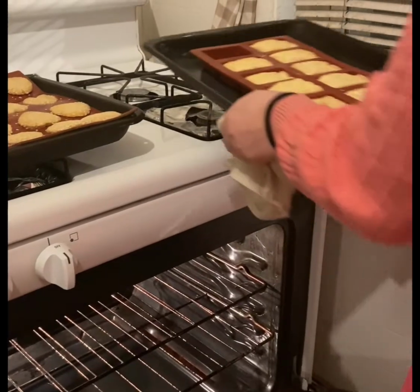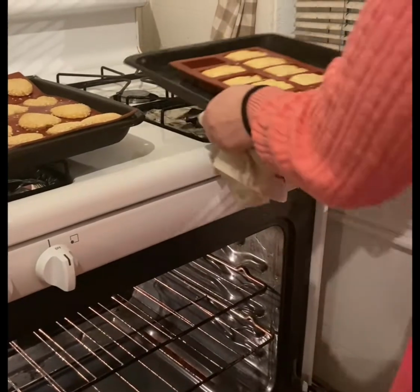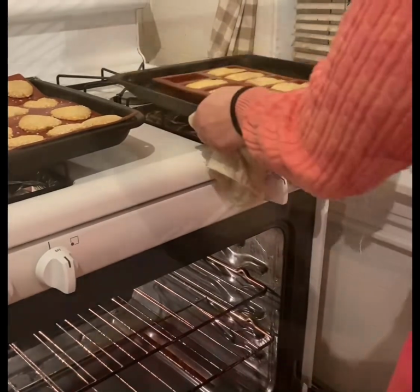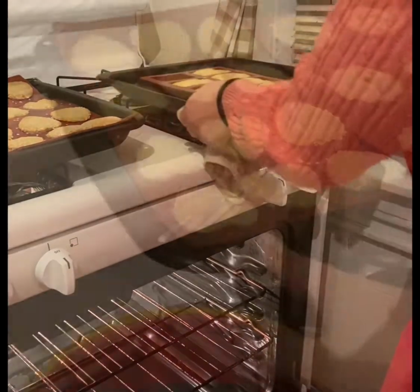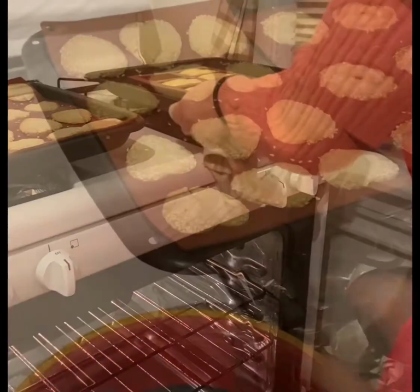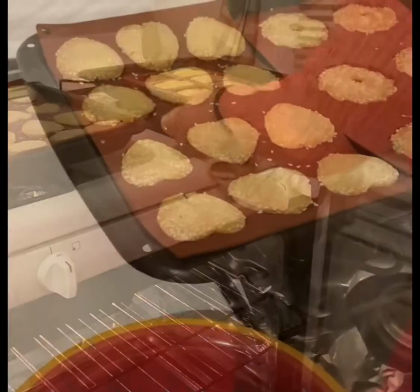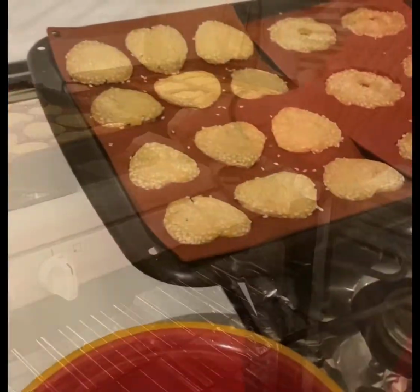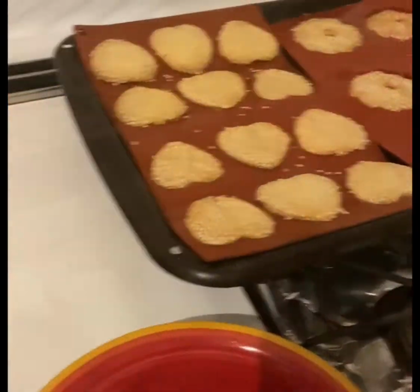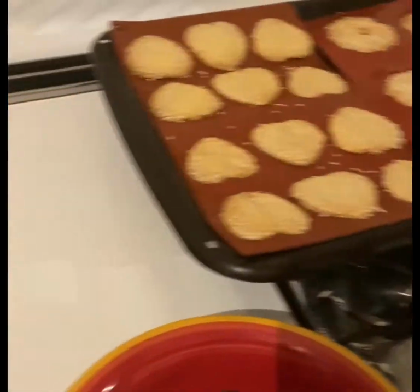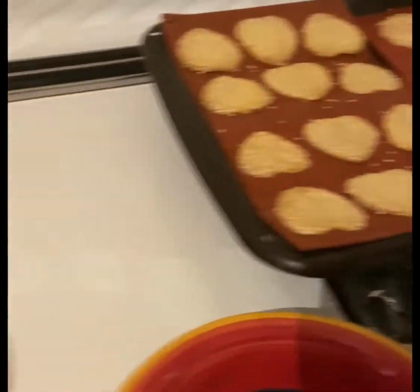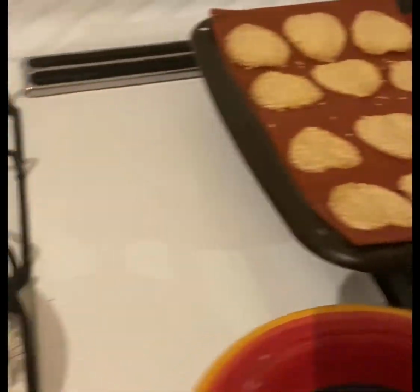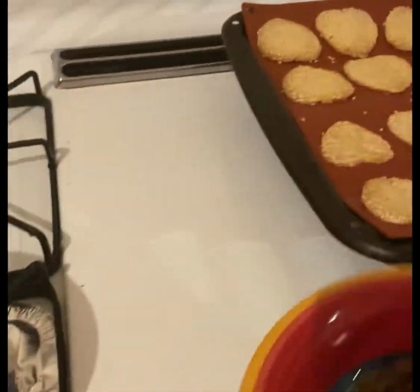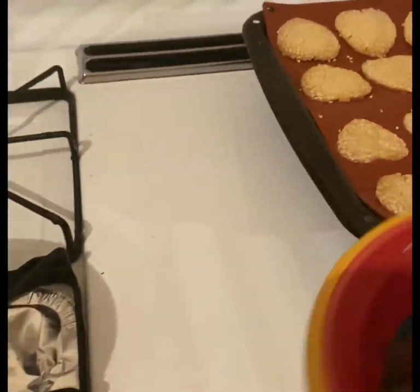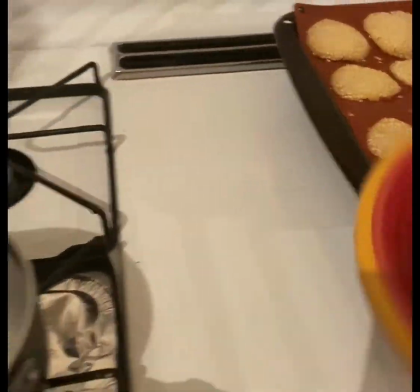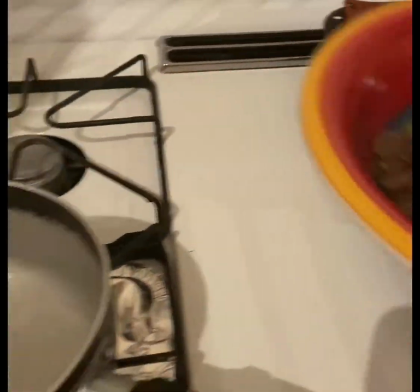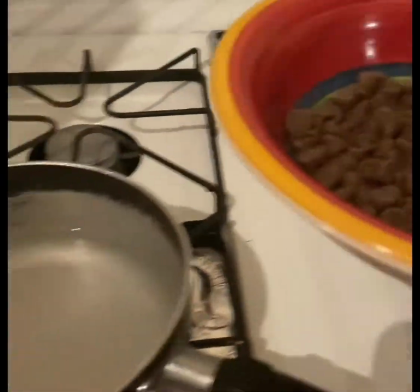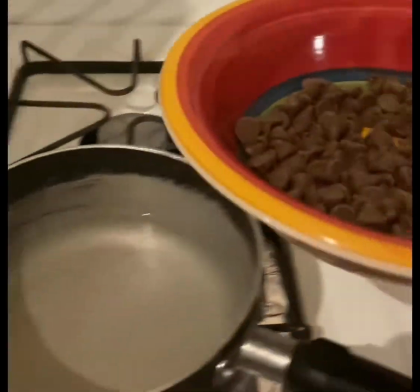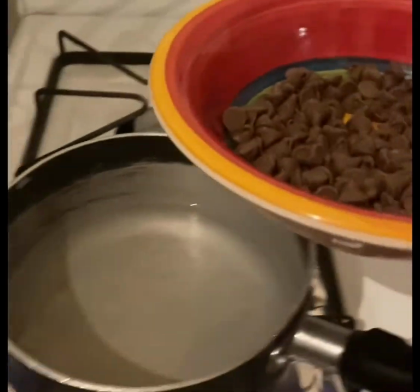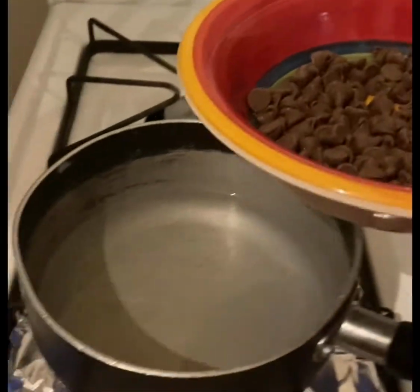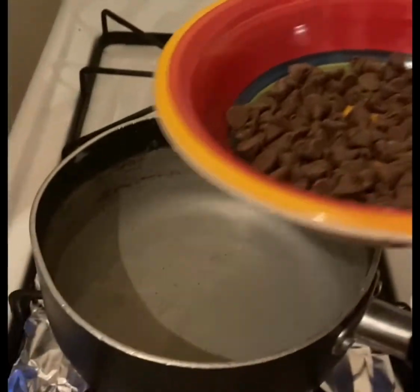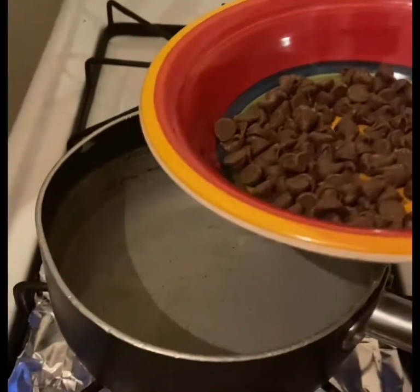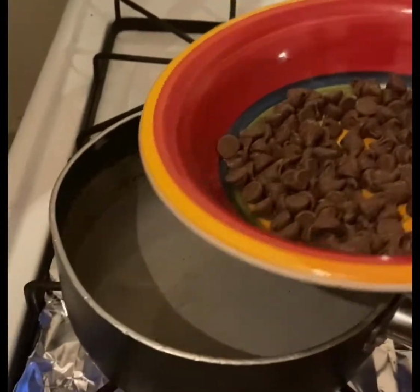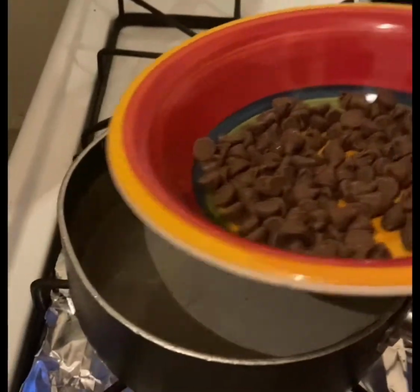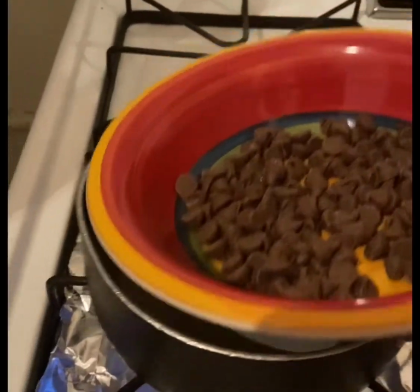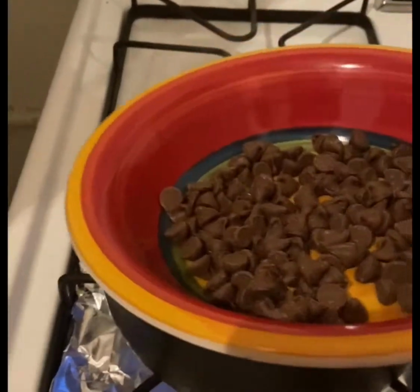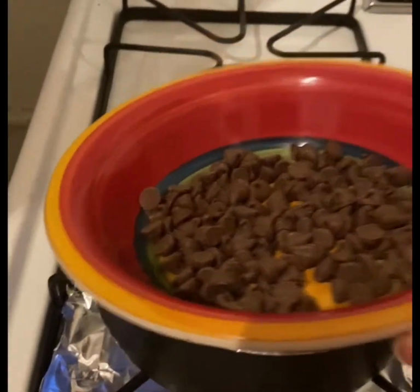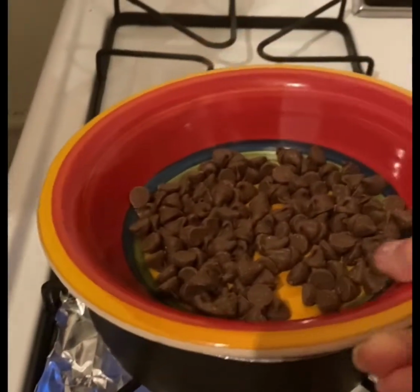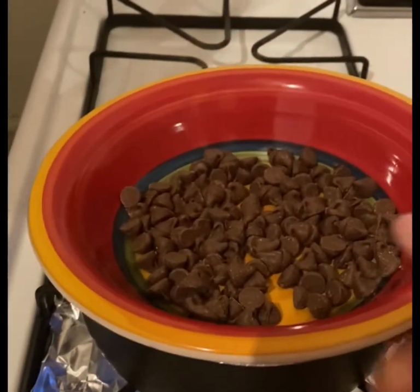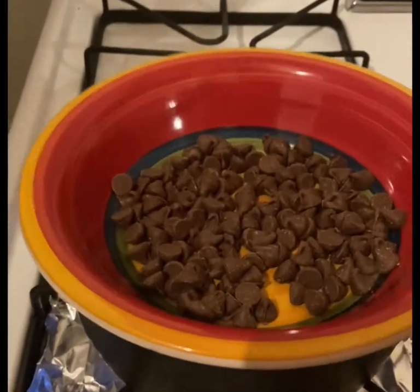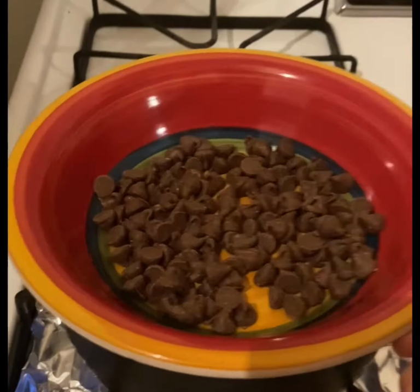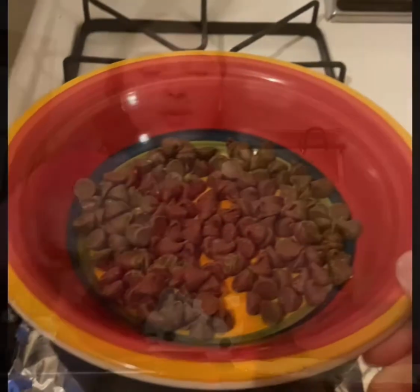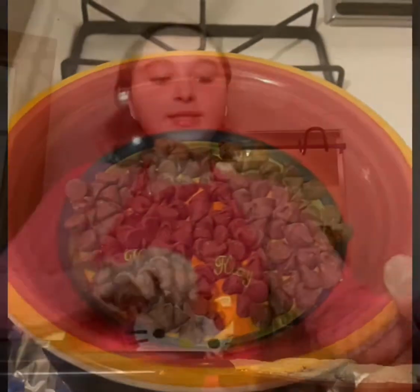We're going to put it back in the oven for about five more minutes. Meanwhile, we're going to be melting some chocolate over boiling water.